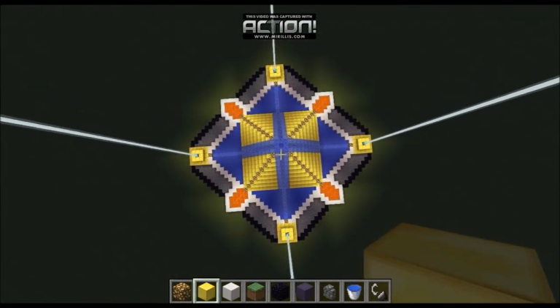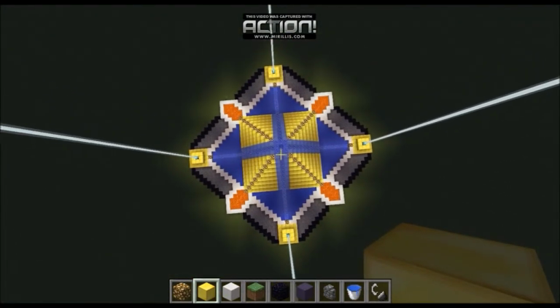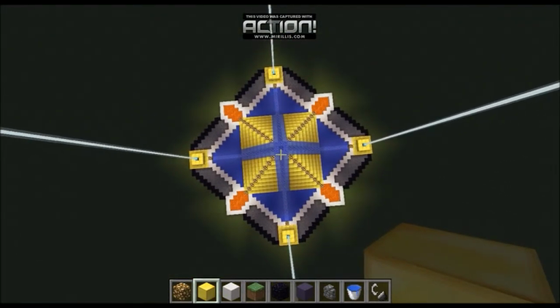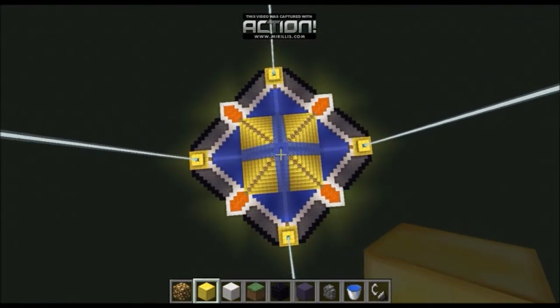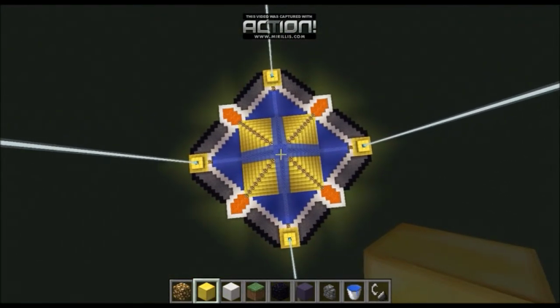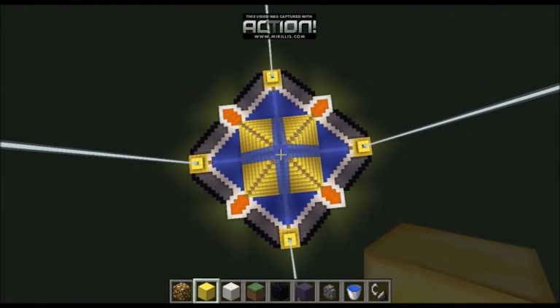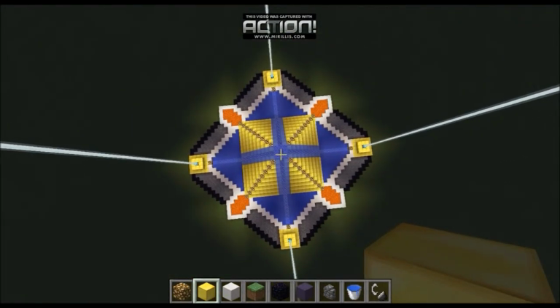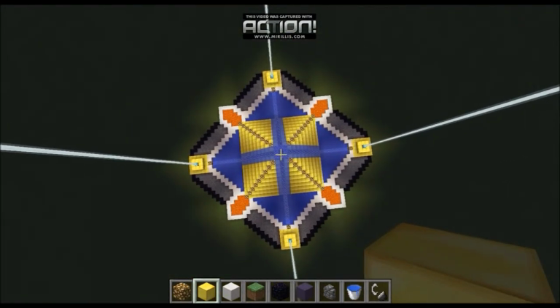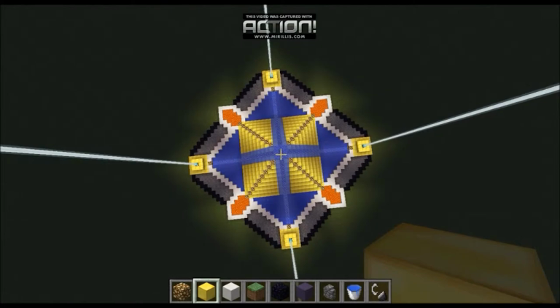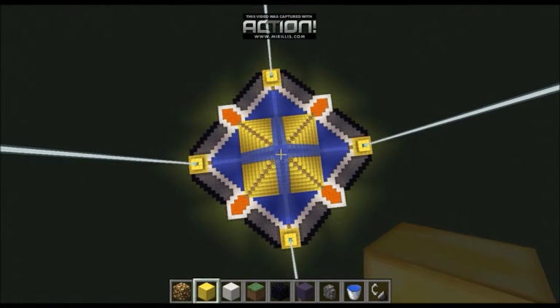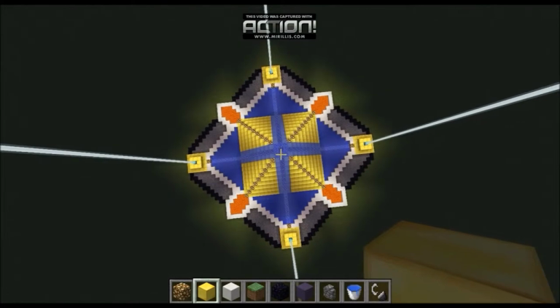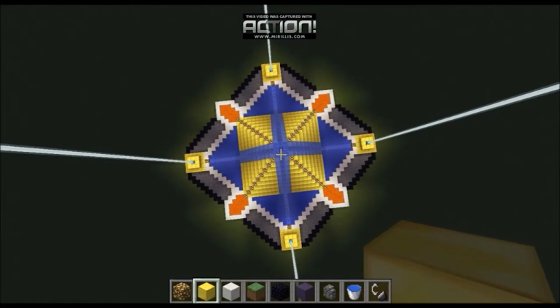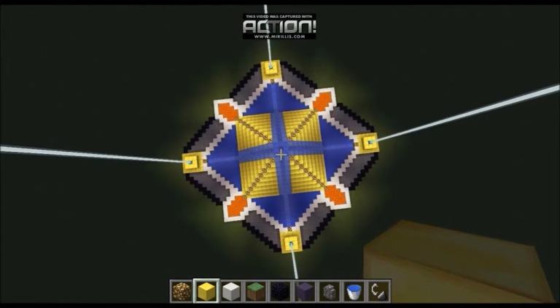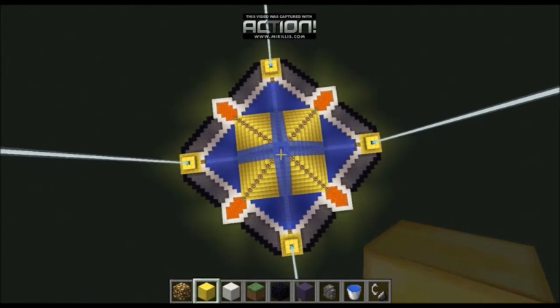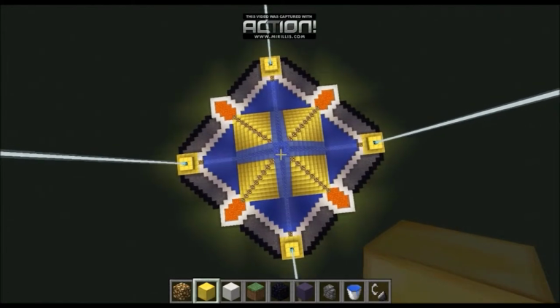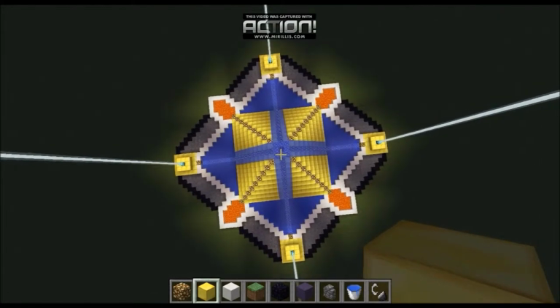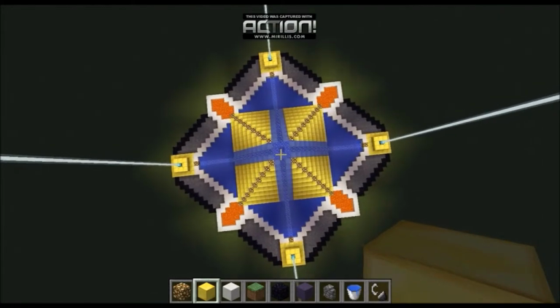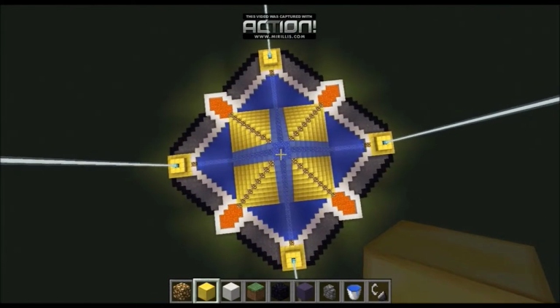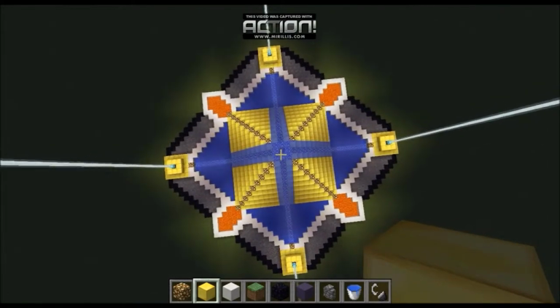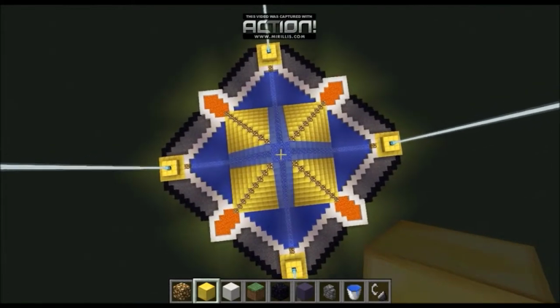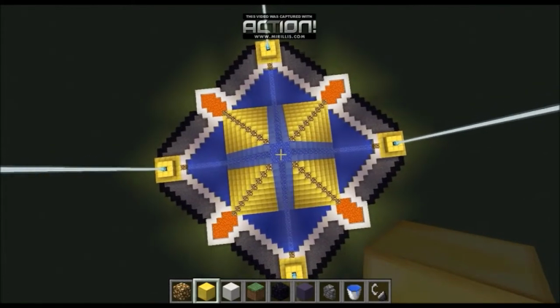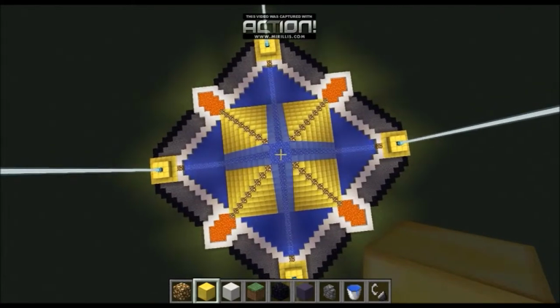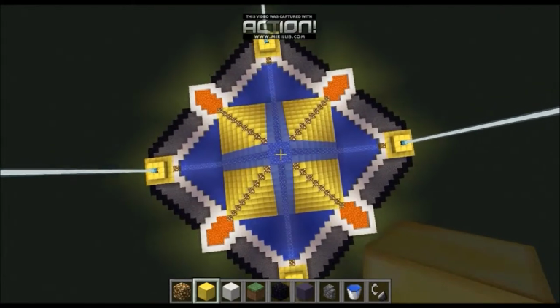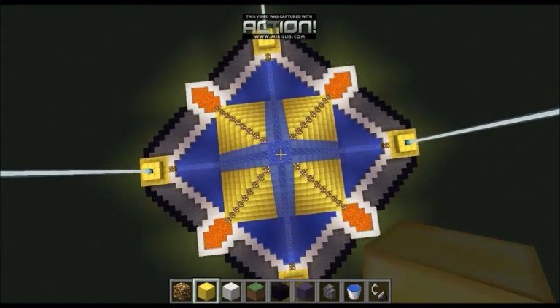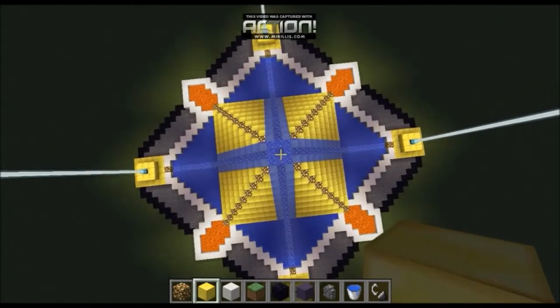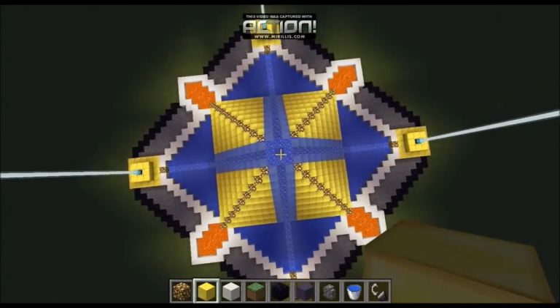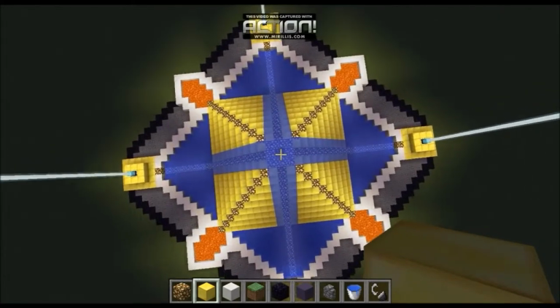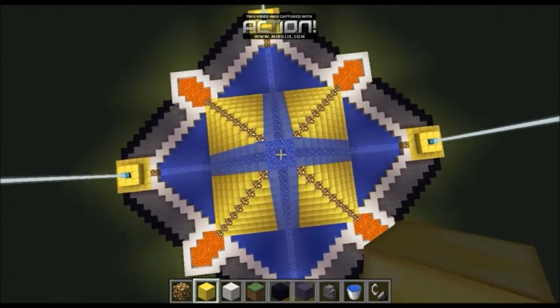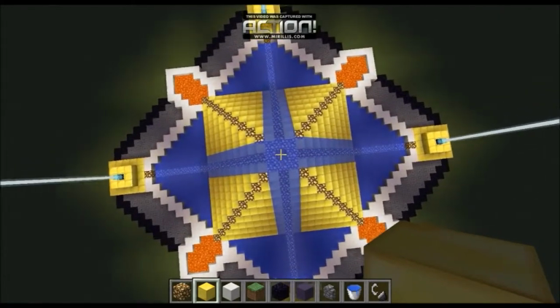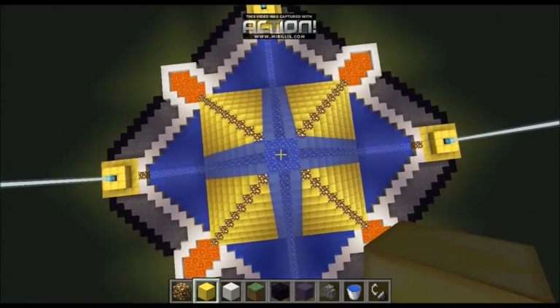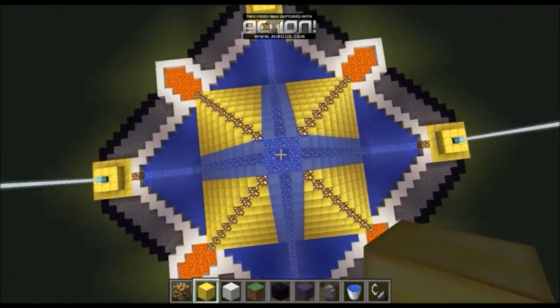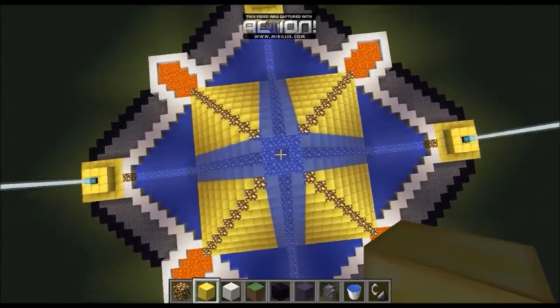And then the inside of the fountain, which is slightly different.